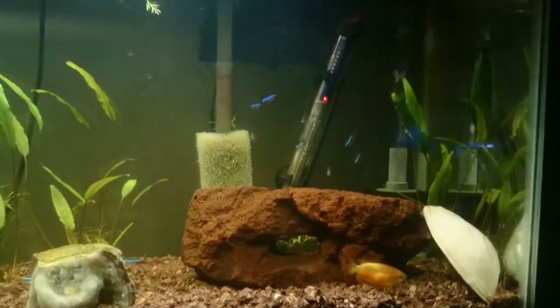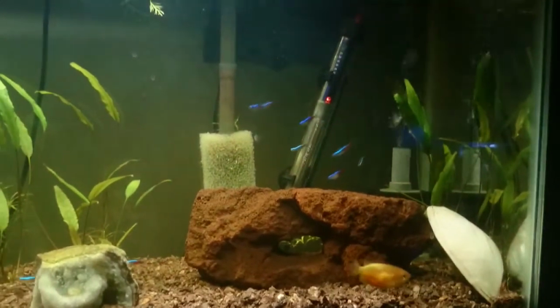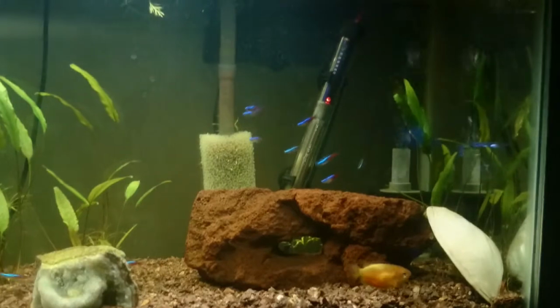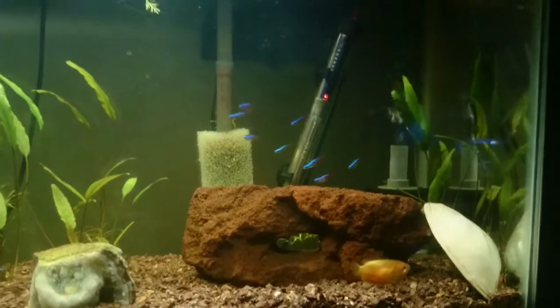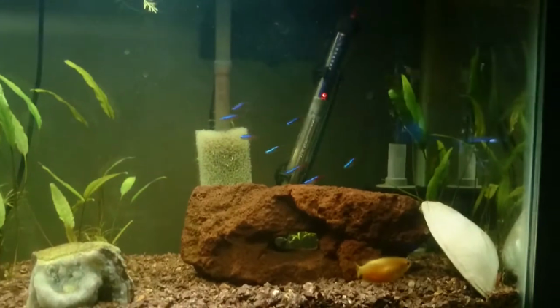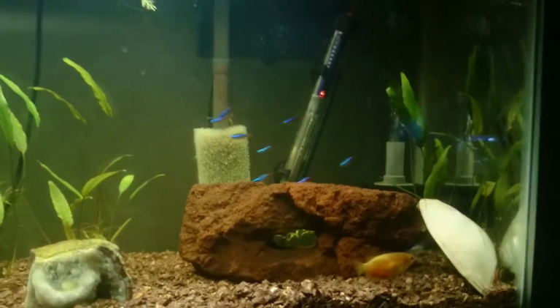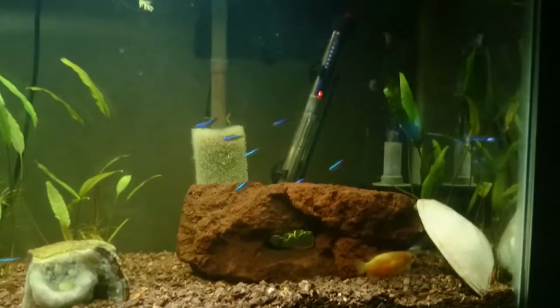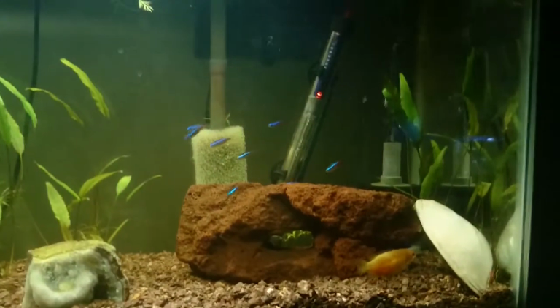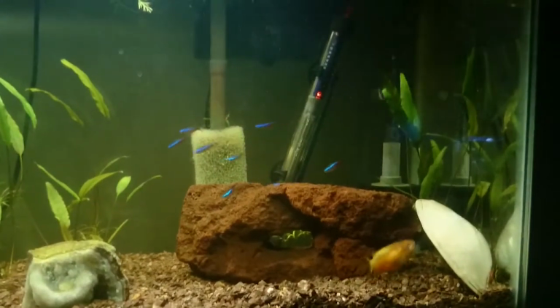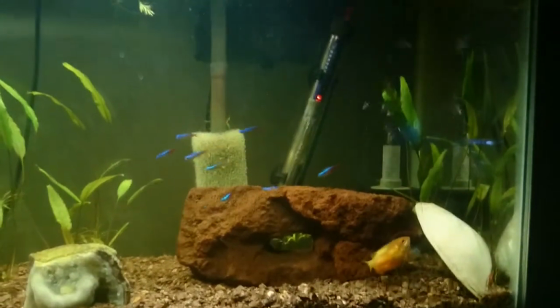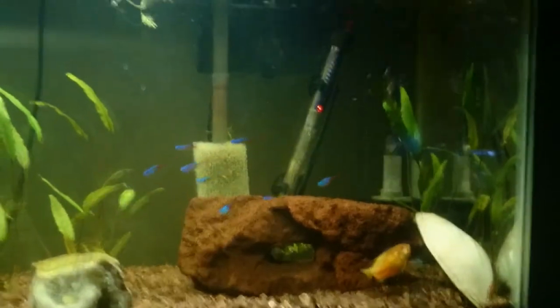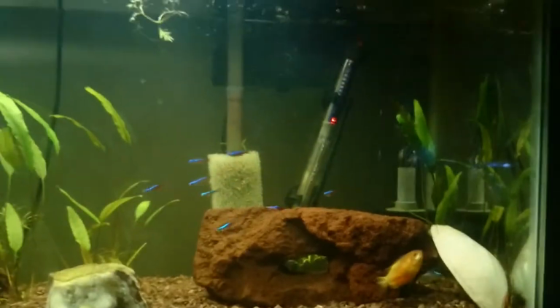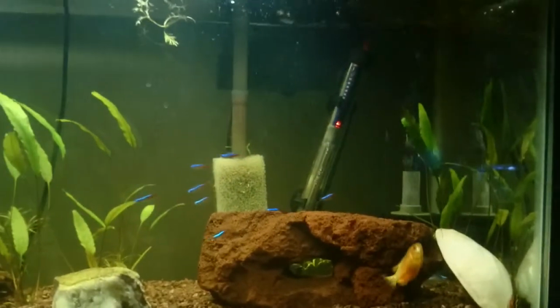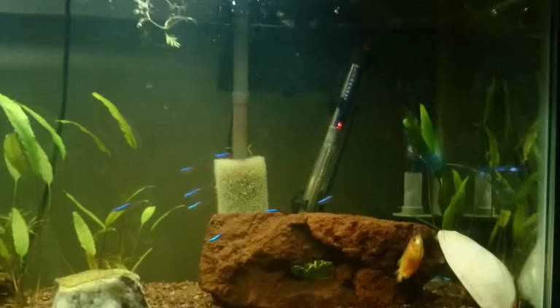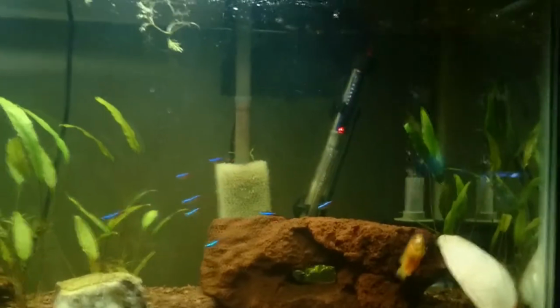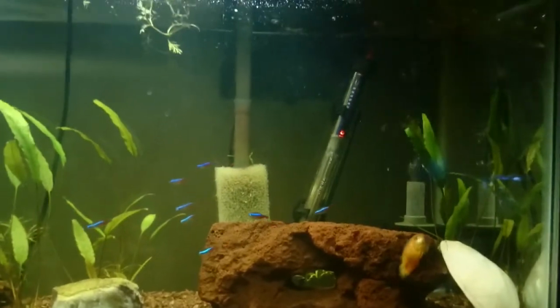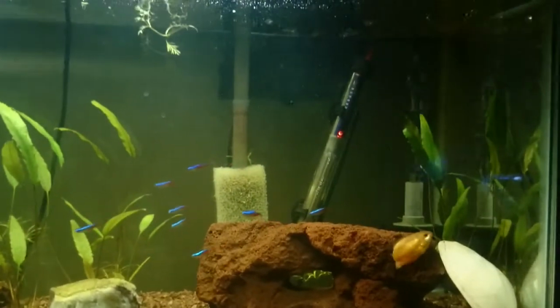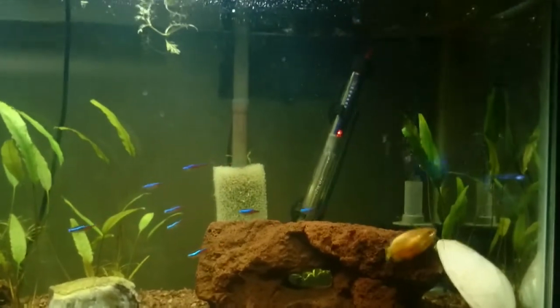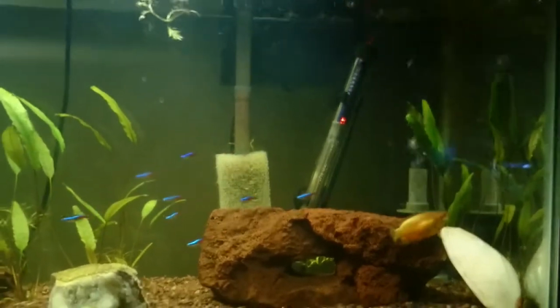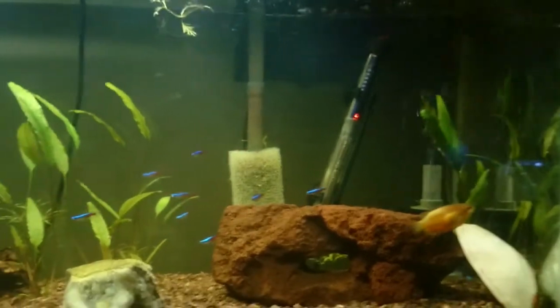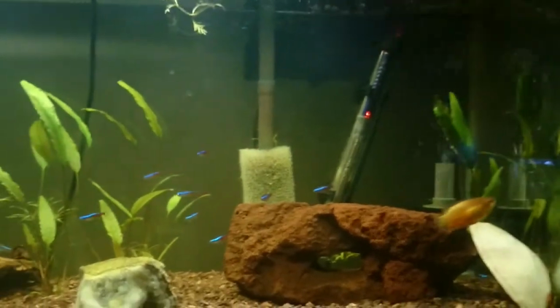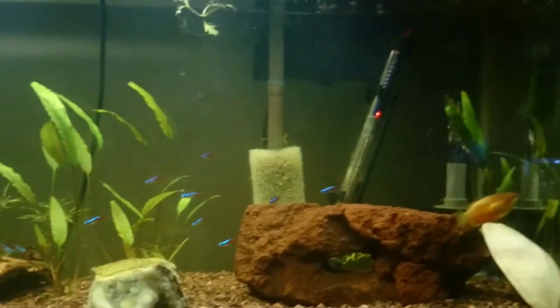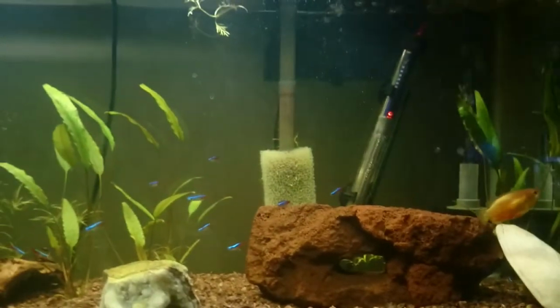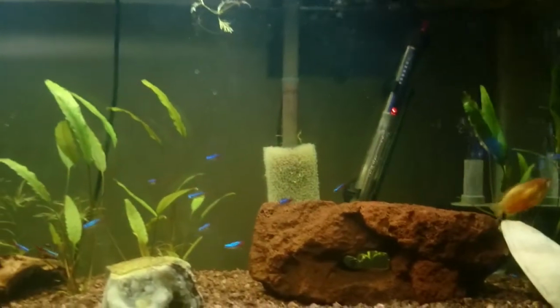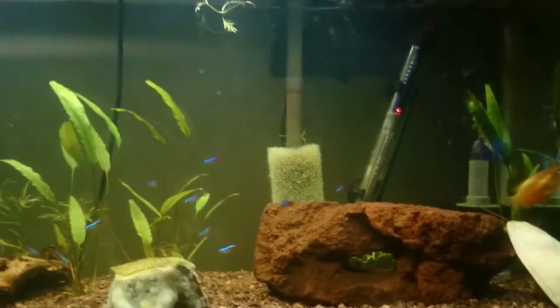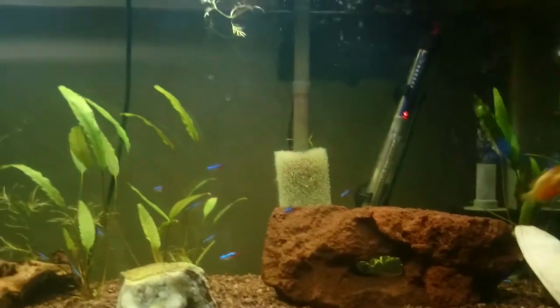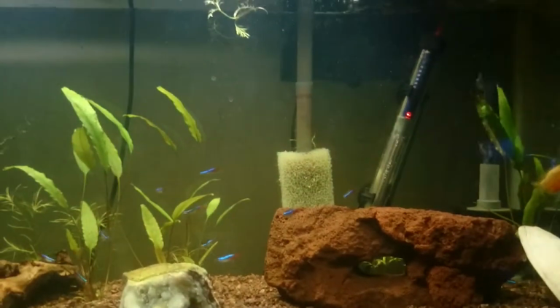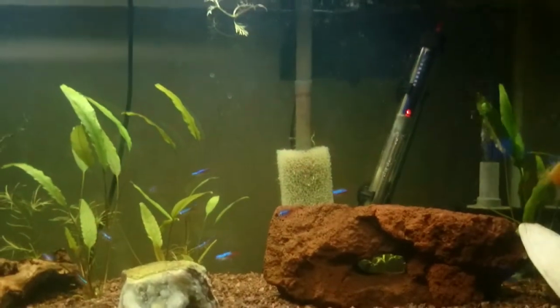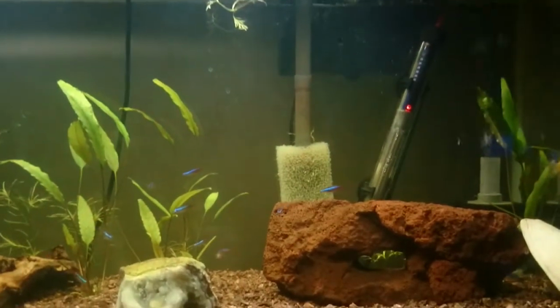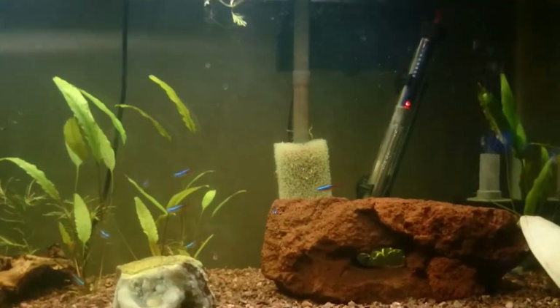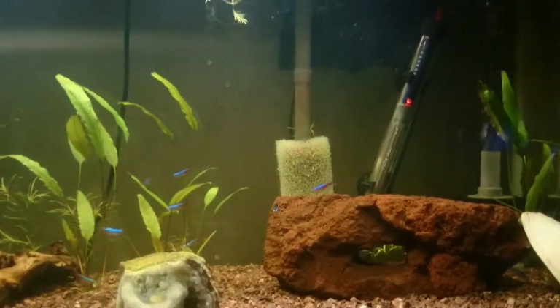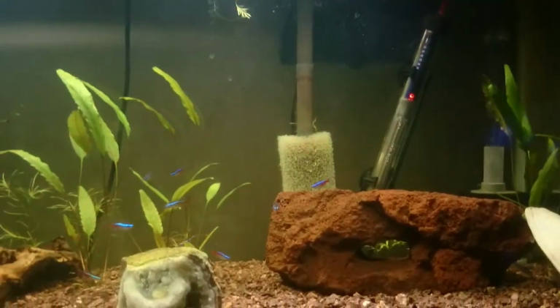I feed a pretty varied diet. The main staple, though, is New Life Spectrum.